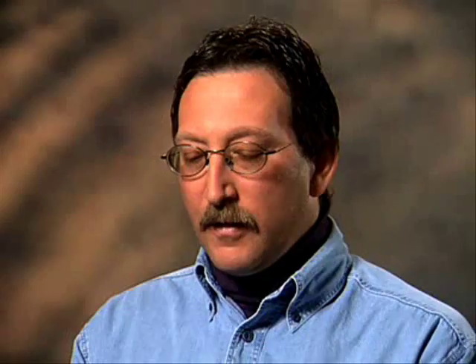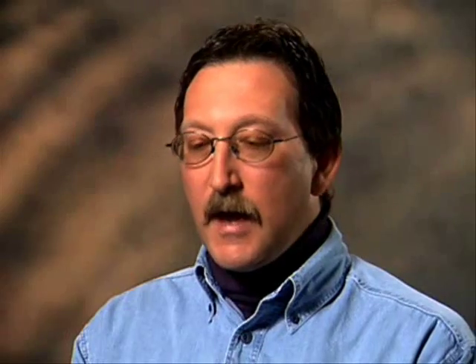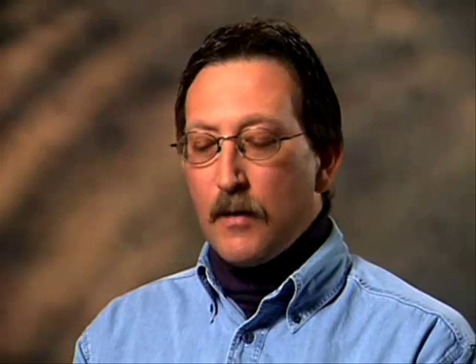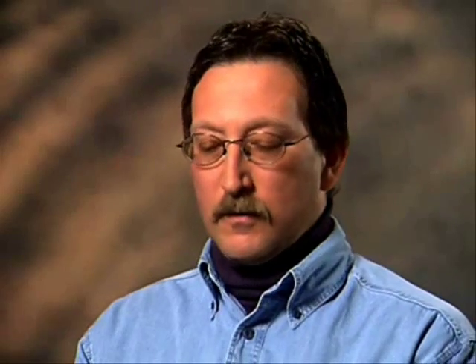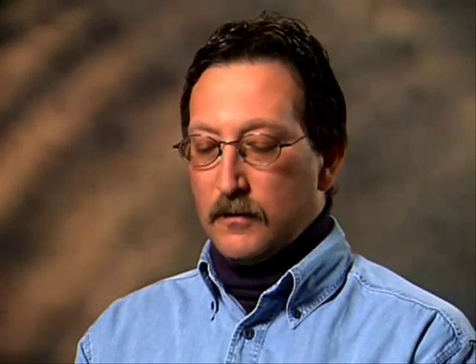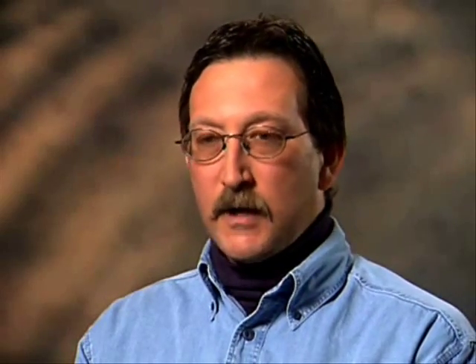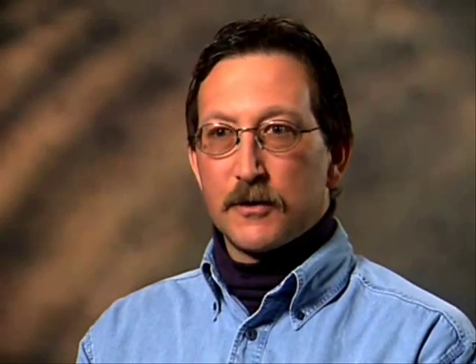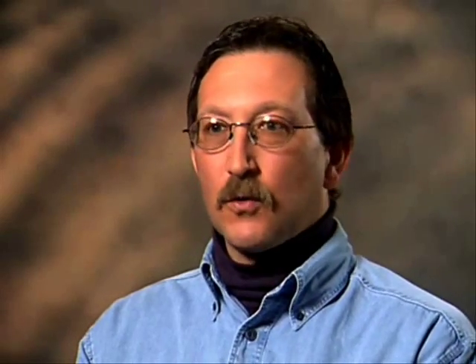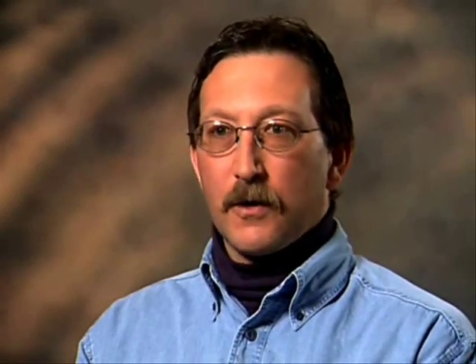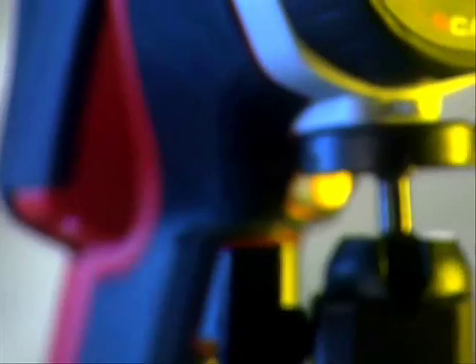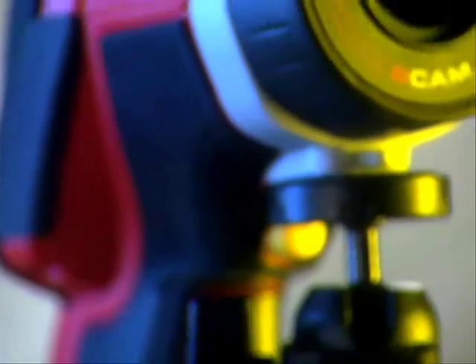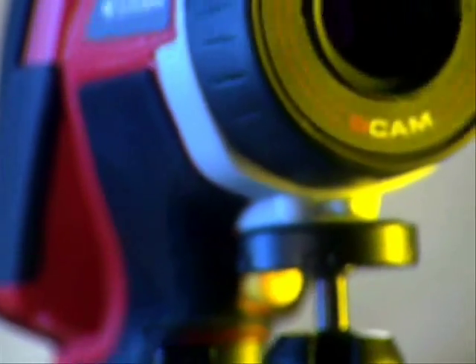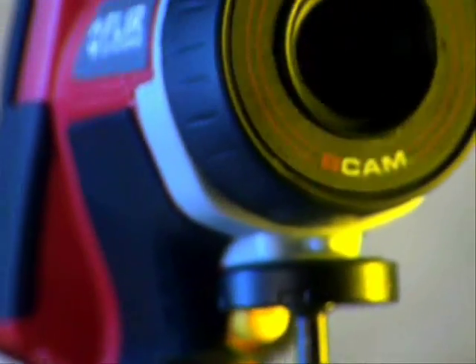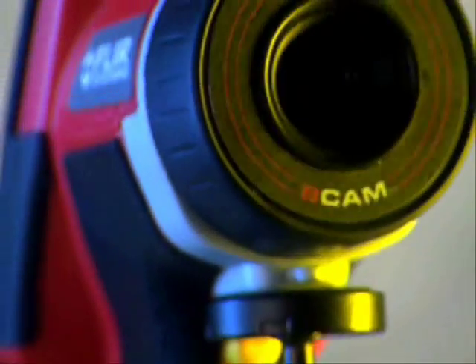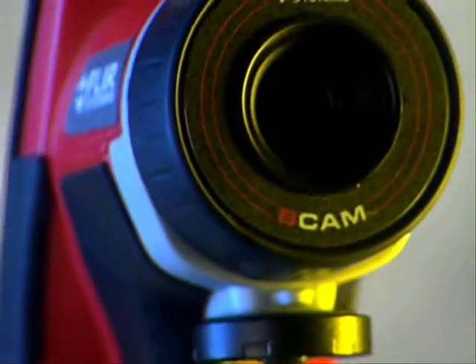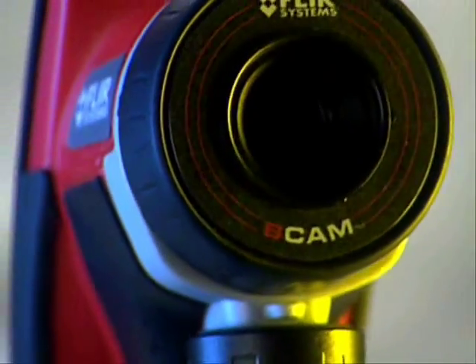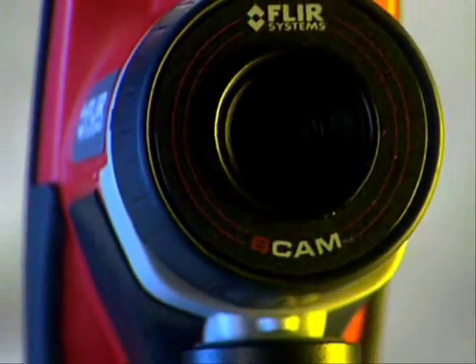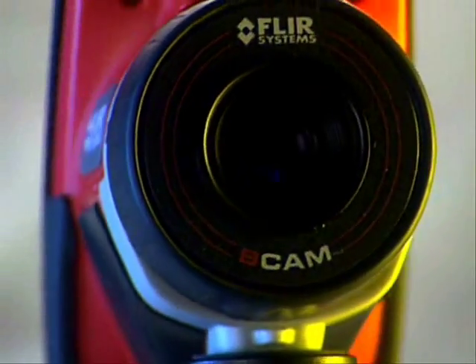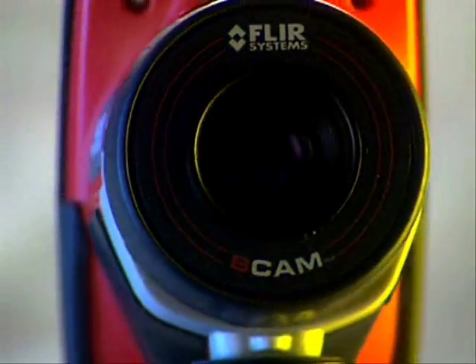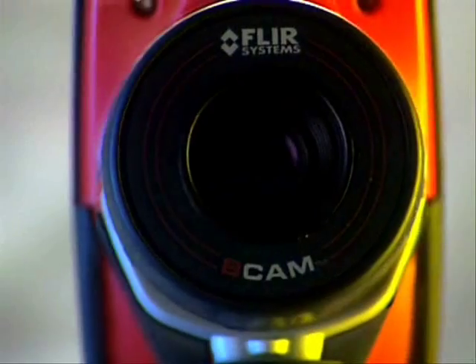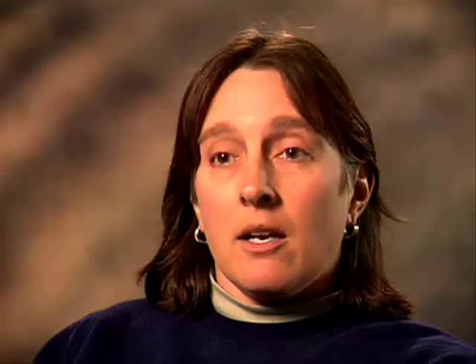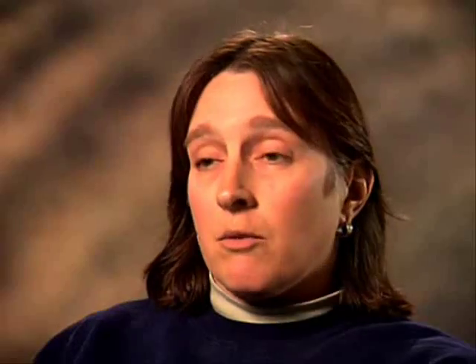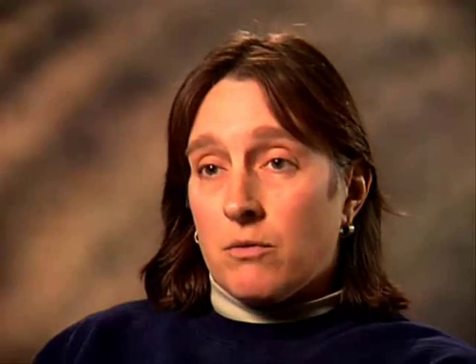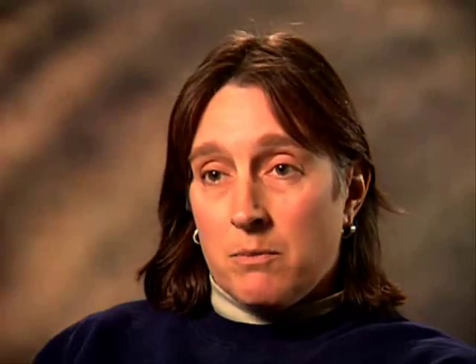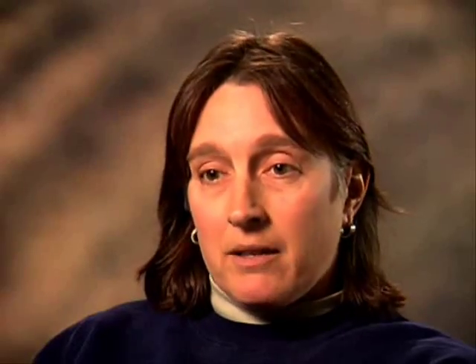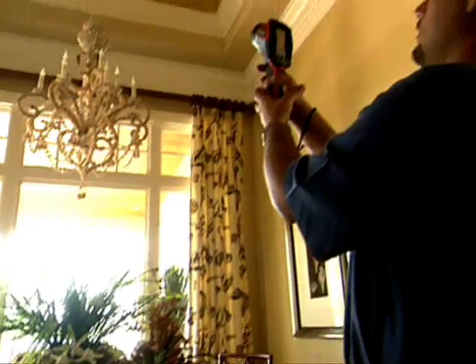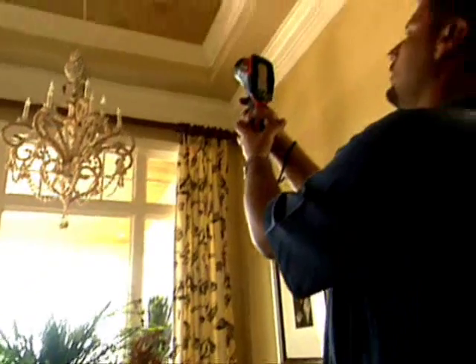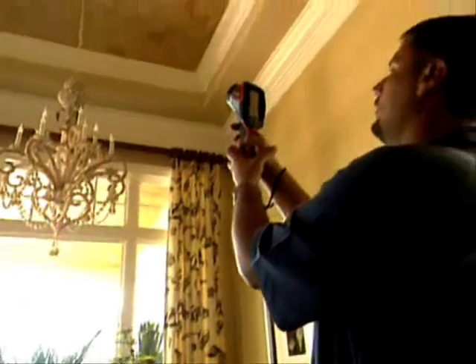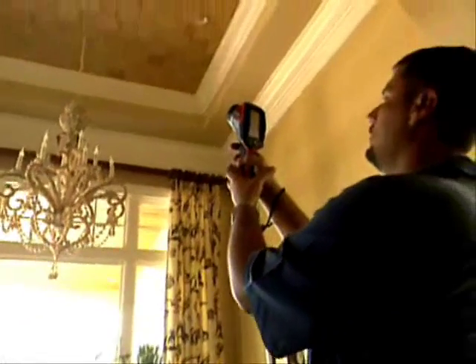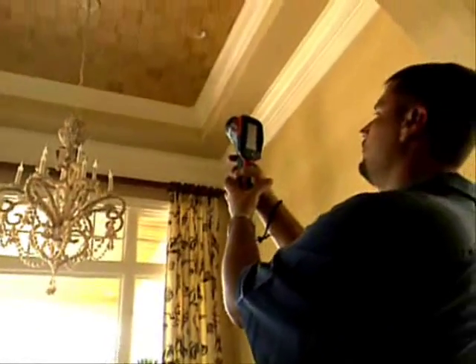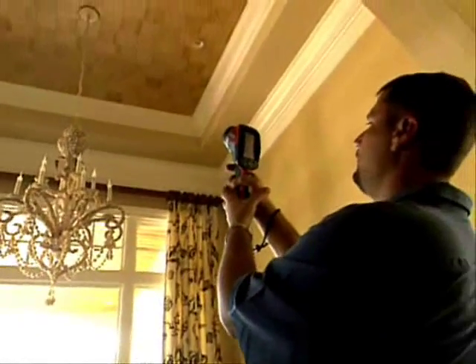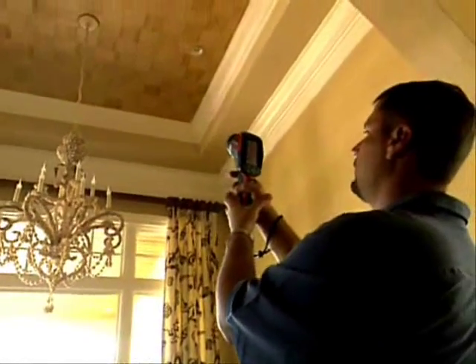The camera tells the story. FLIR is the number one camera on the market. It's the most respected, especially amongst thermographers.